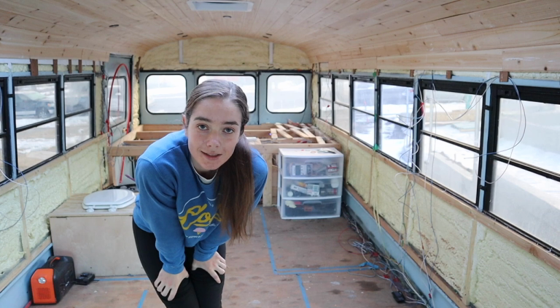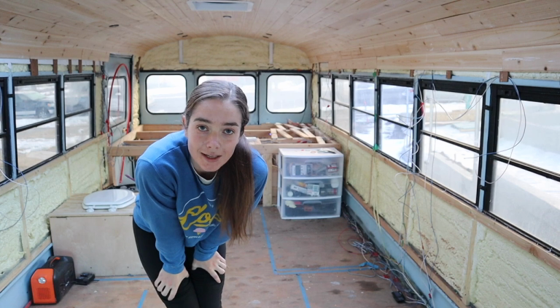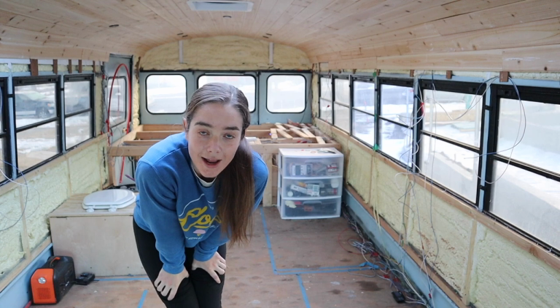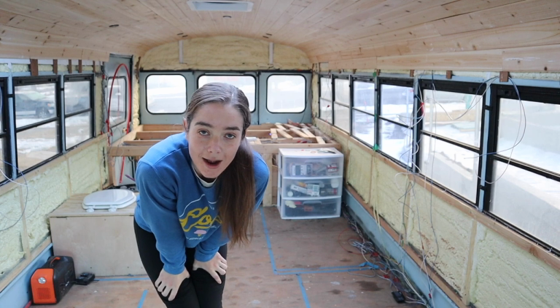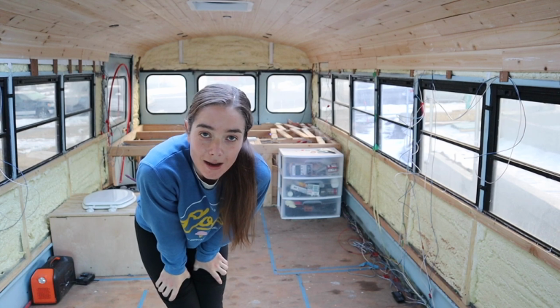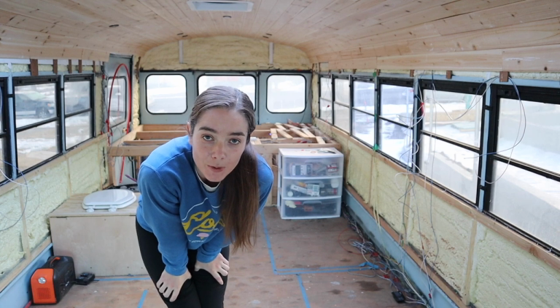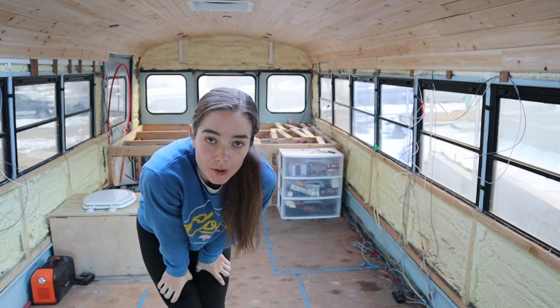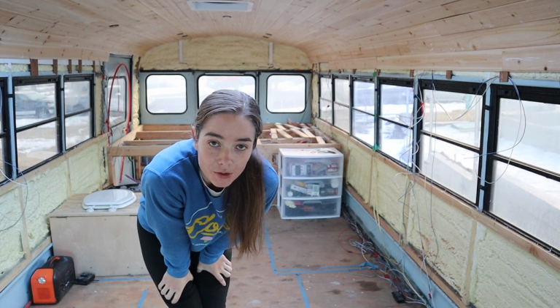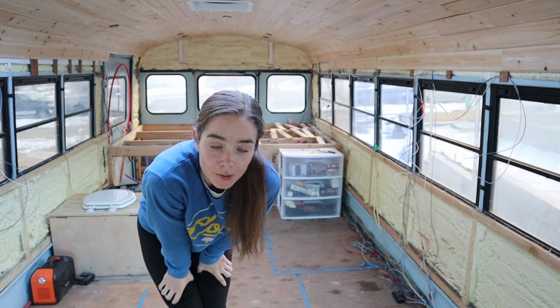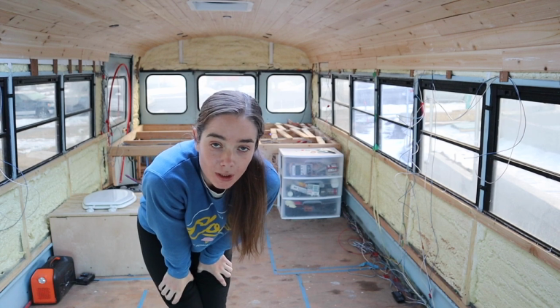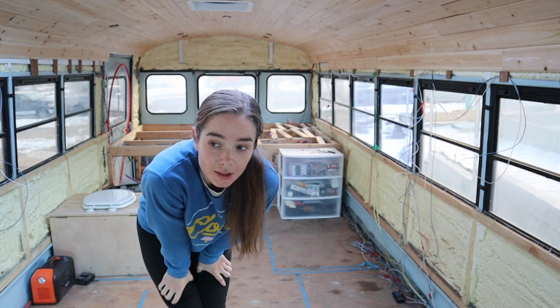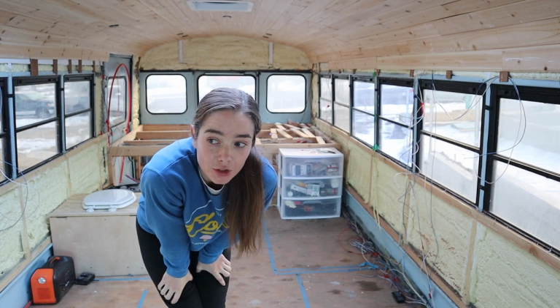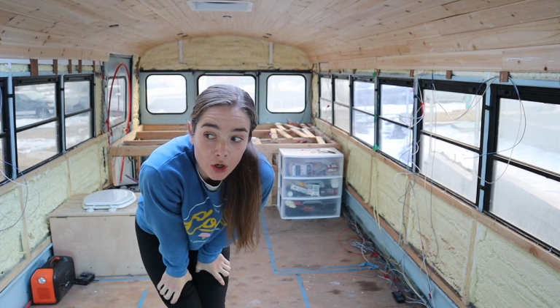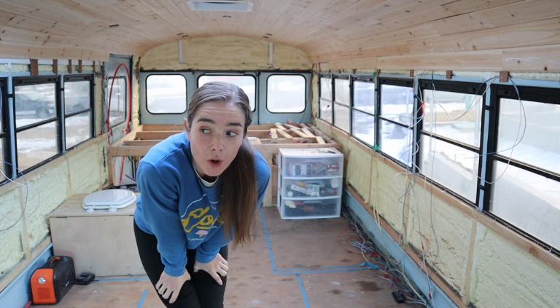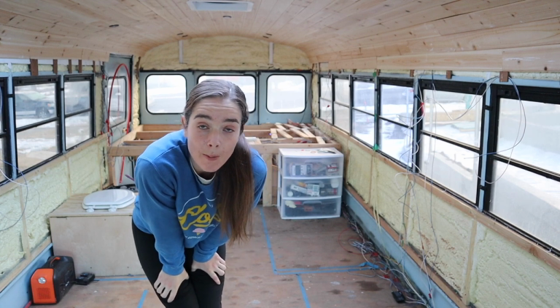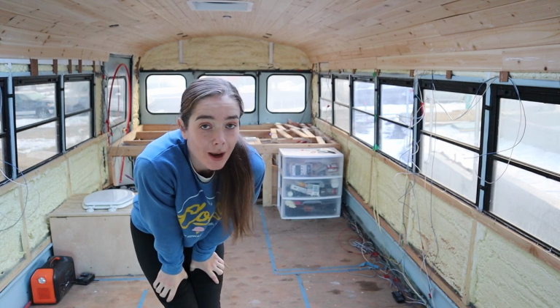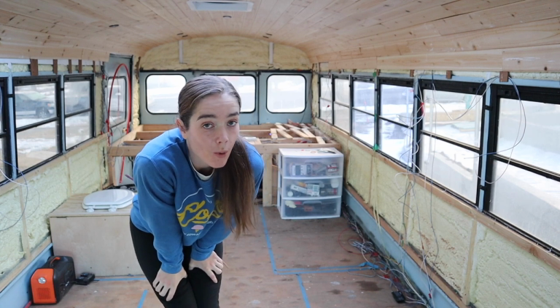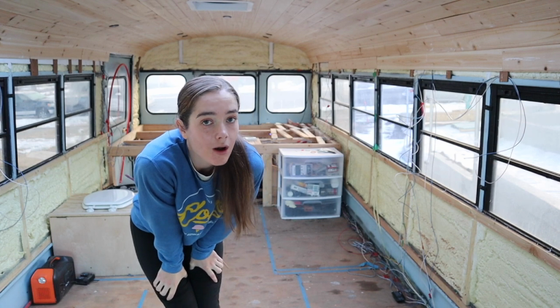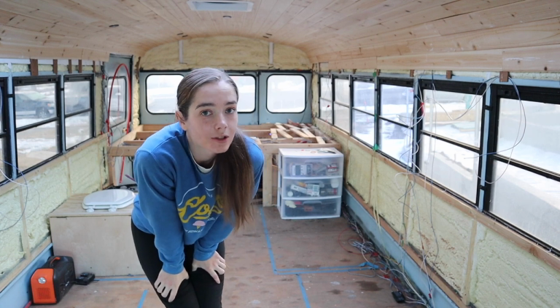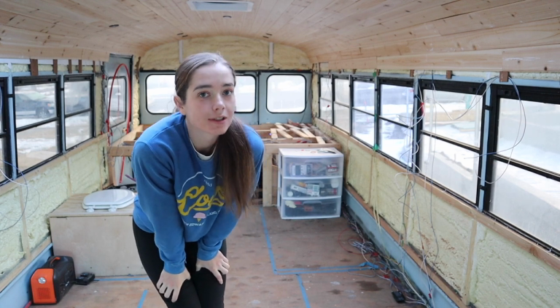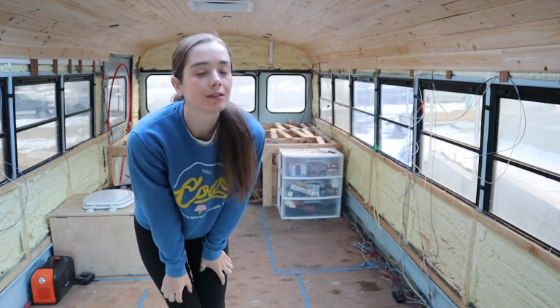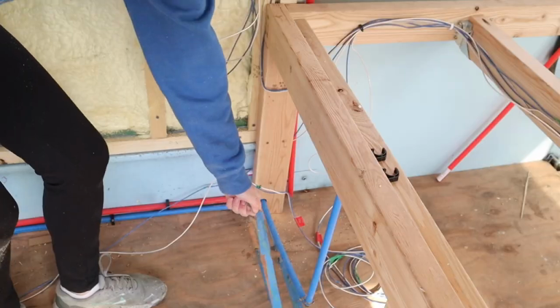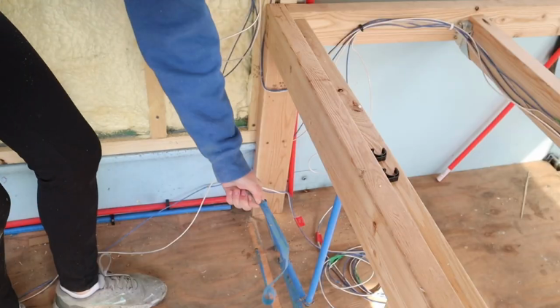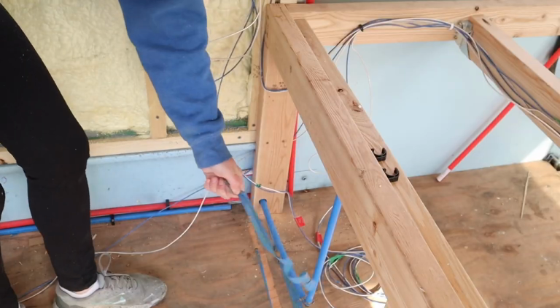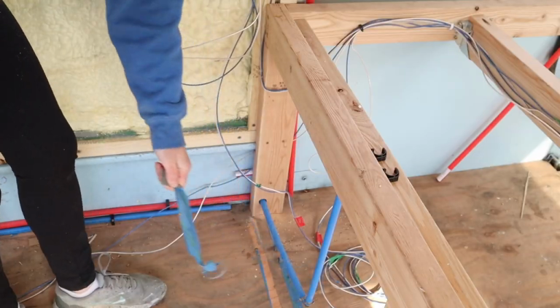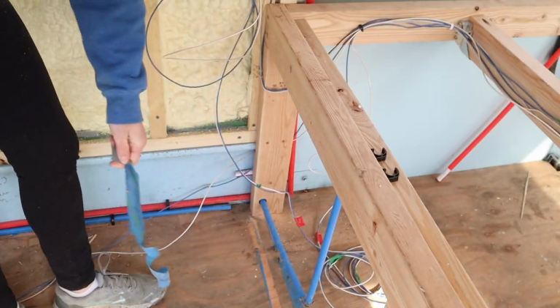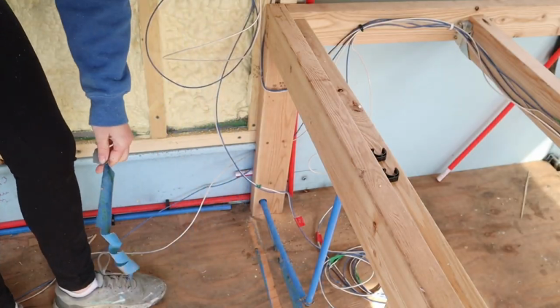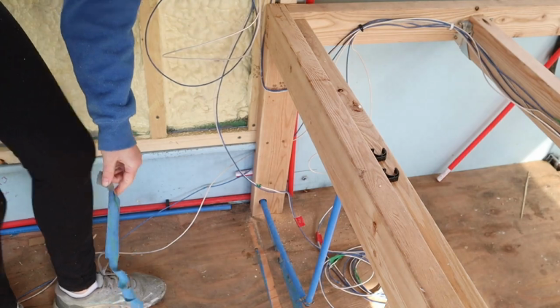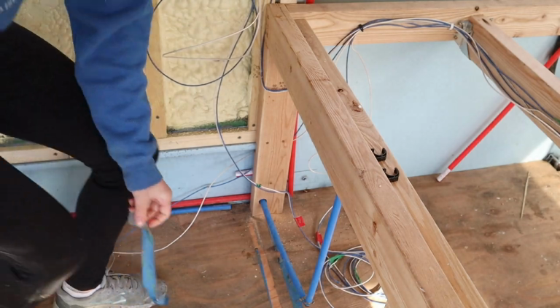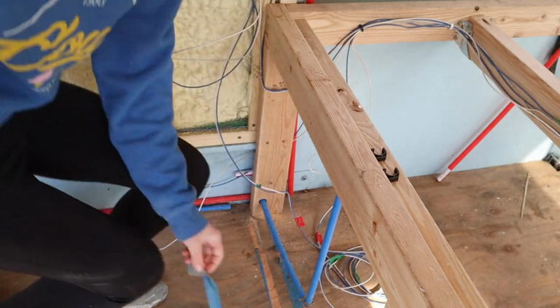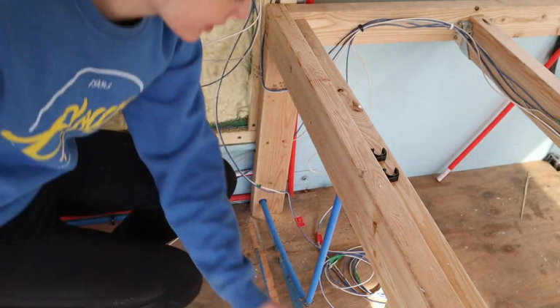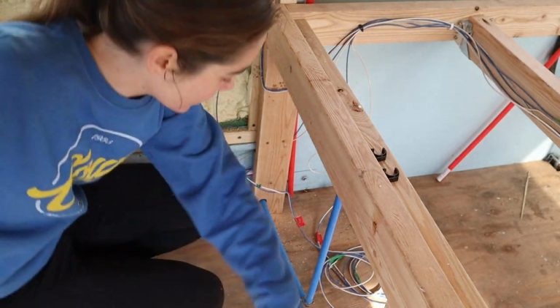Today I am going to start on my walls. Look how clean that is under there.